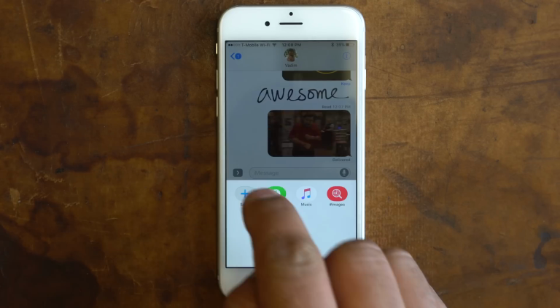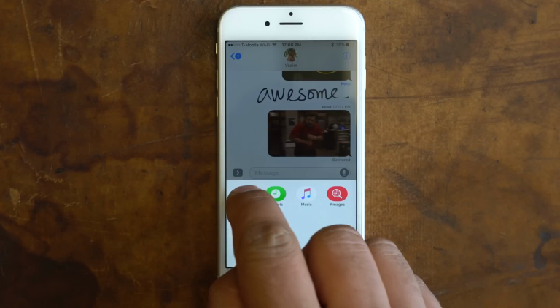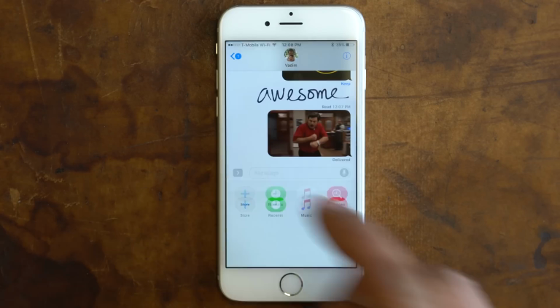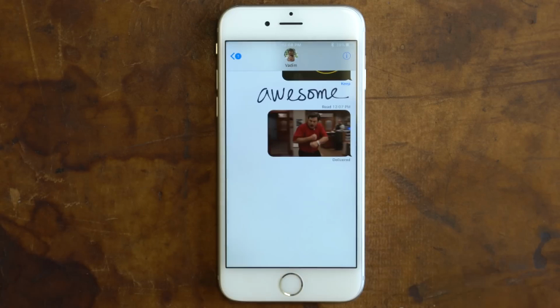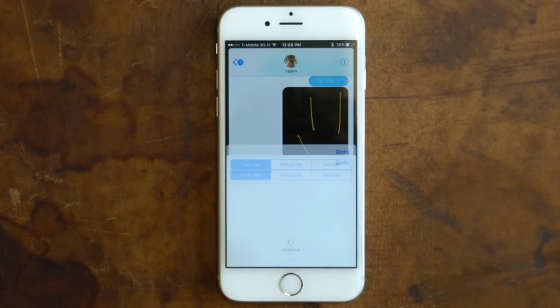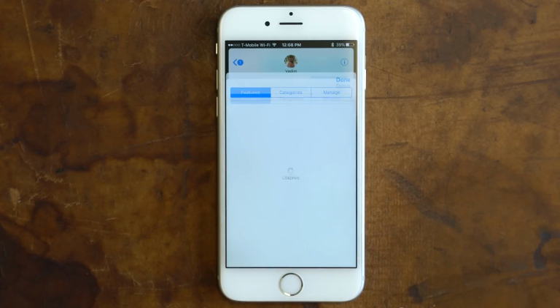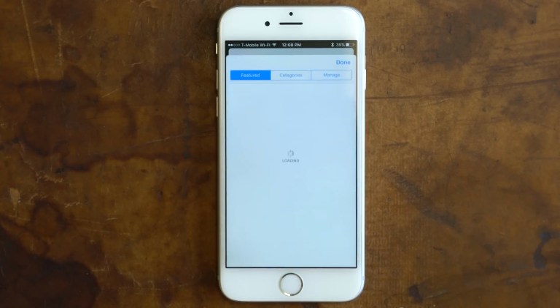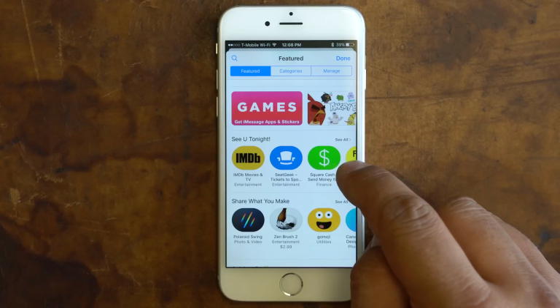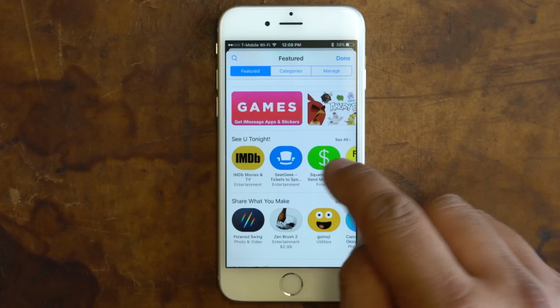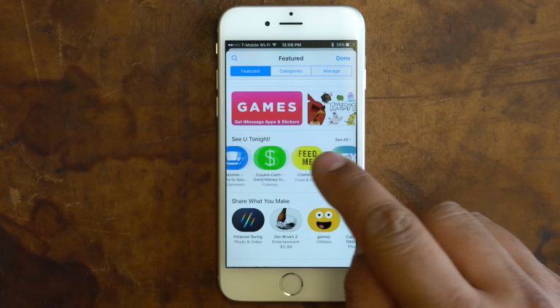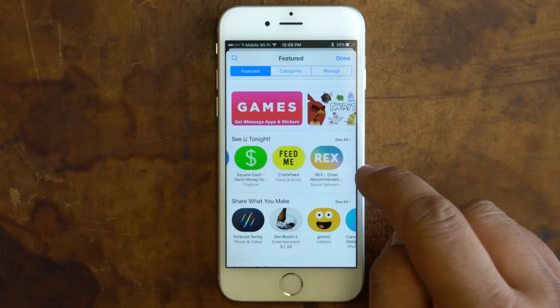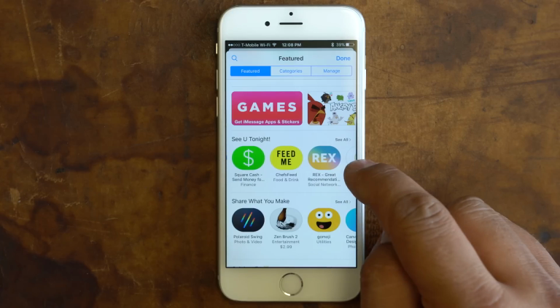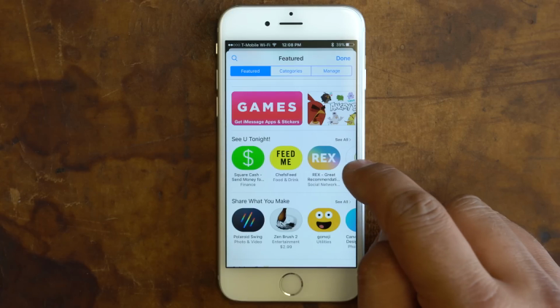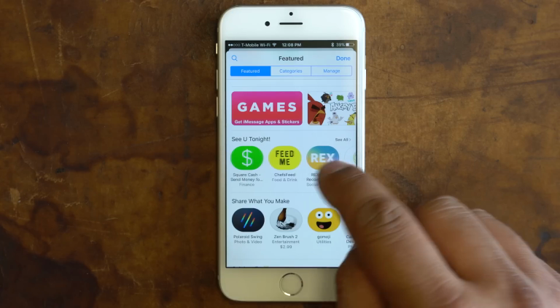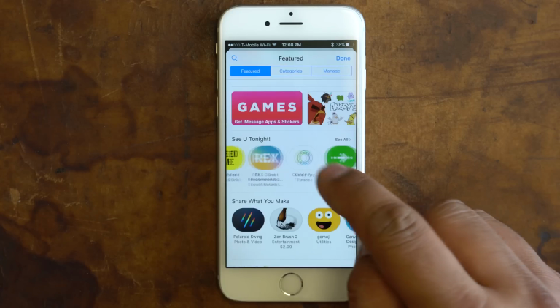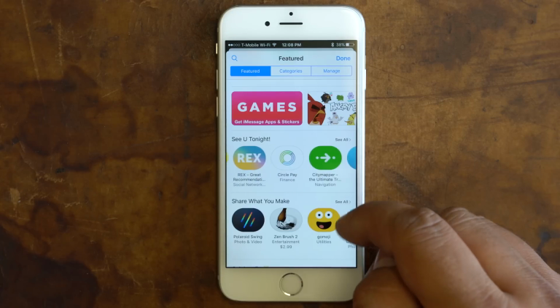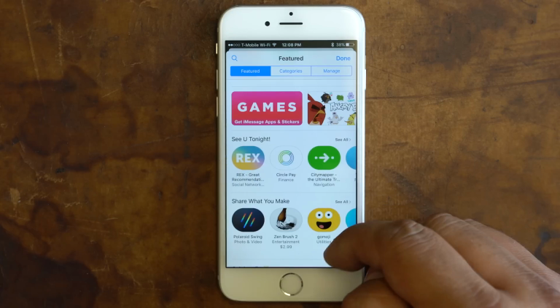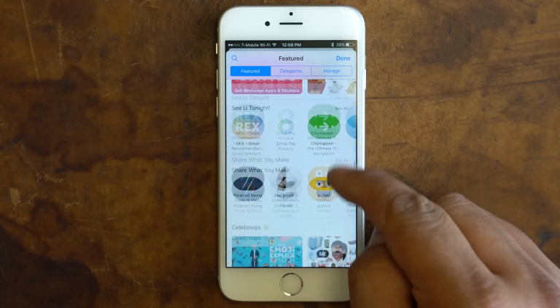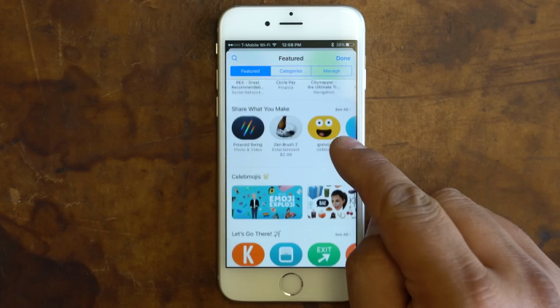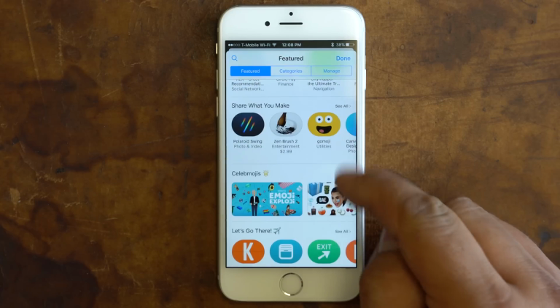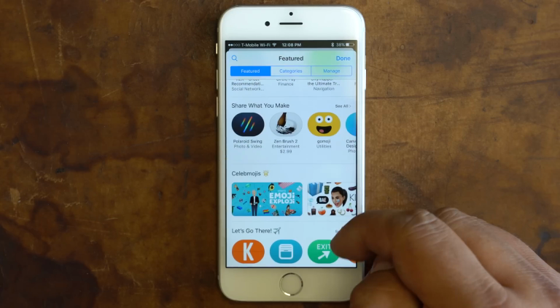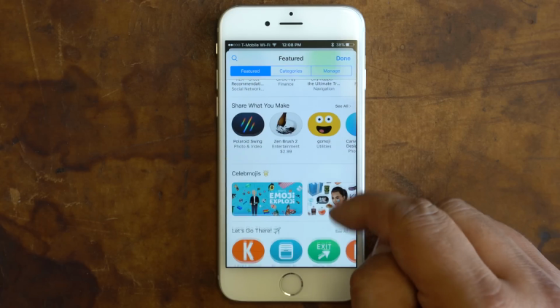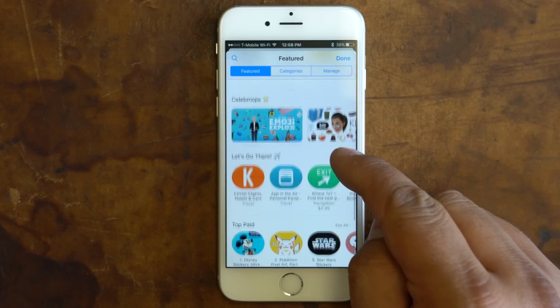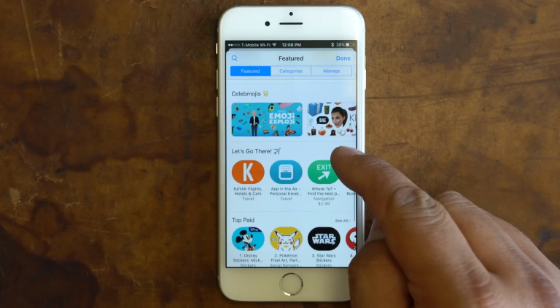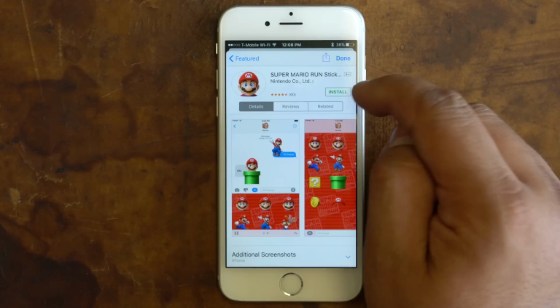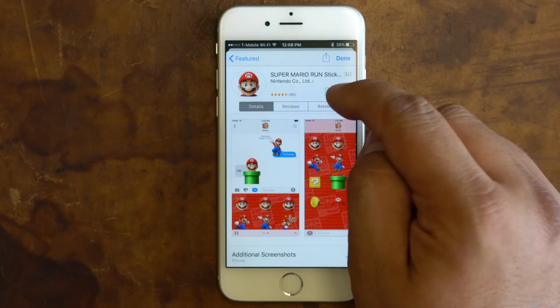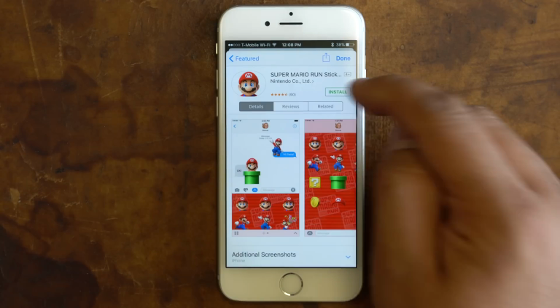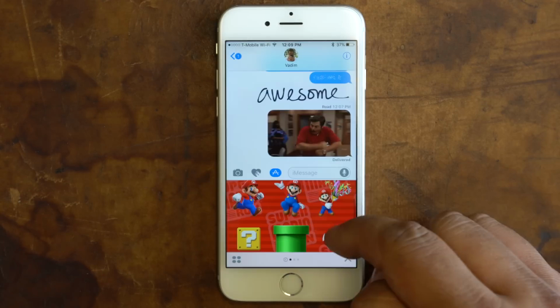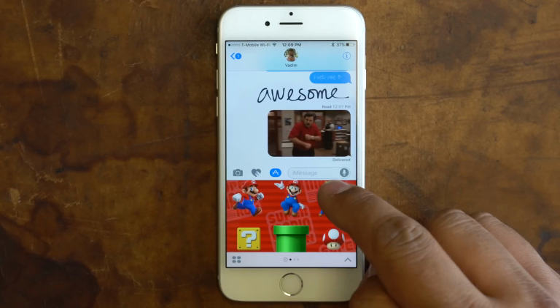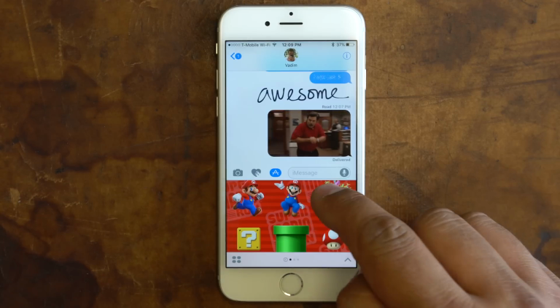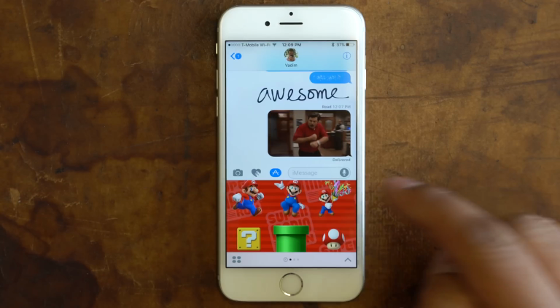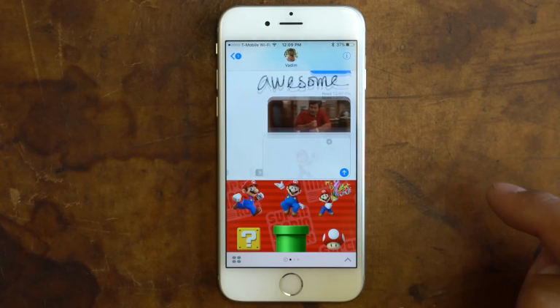Moving to the new Messages Store, here you can buy sticker packs, apps, and even games that can all be used inside of Messages.